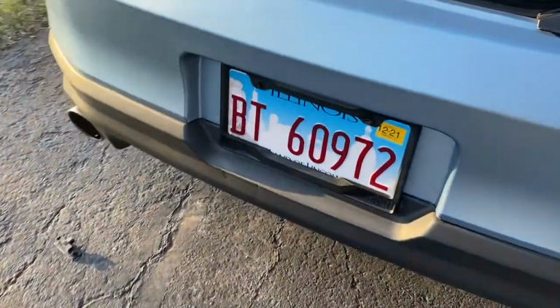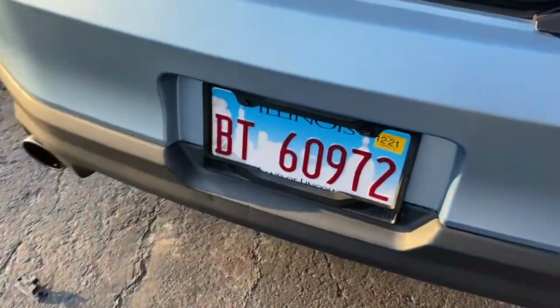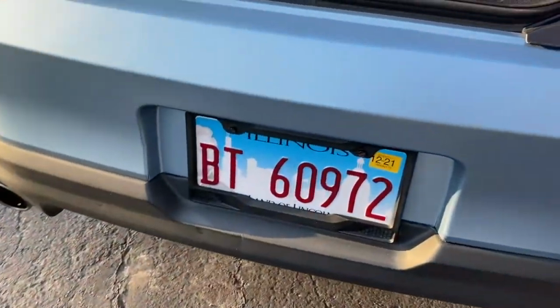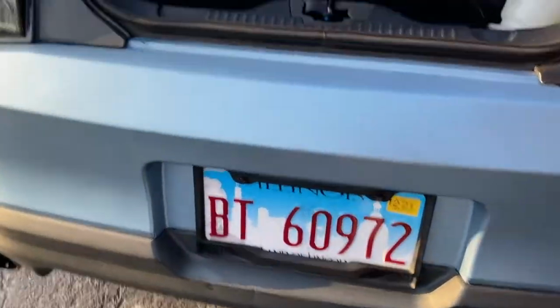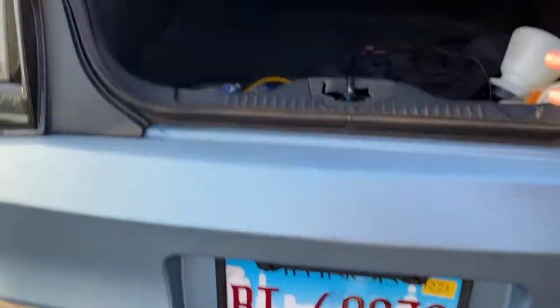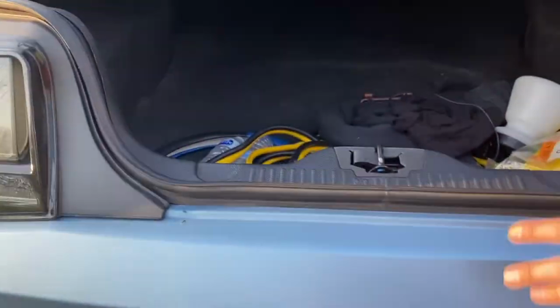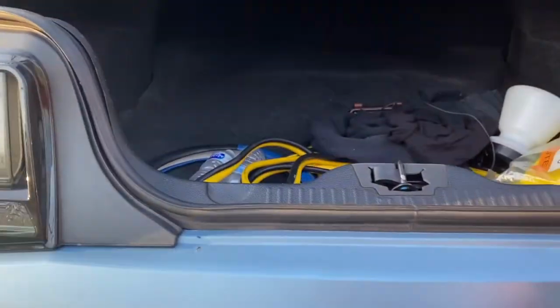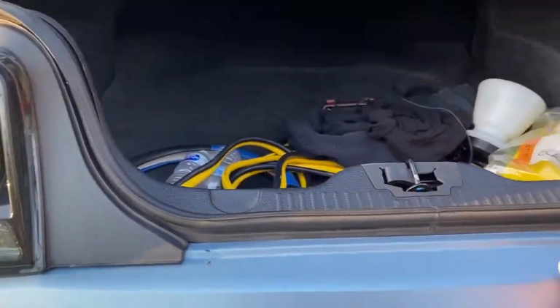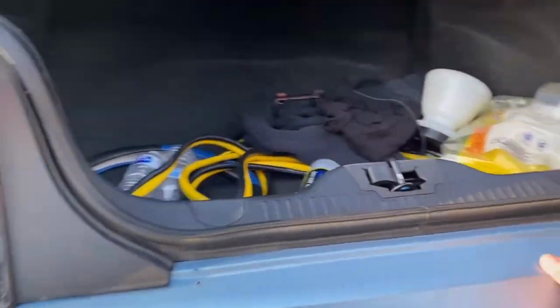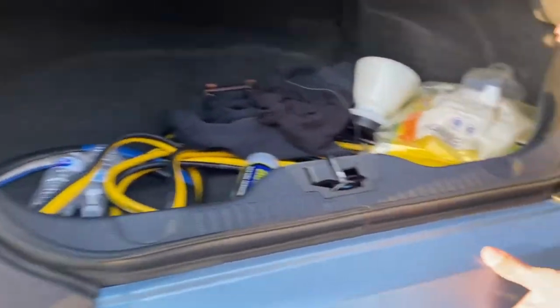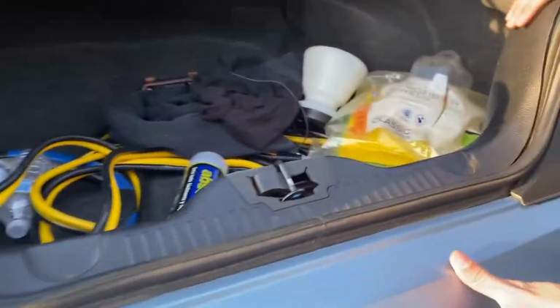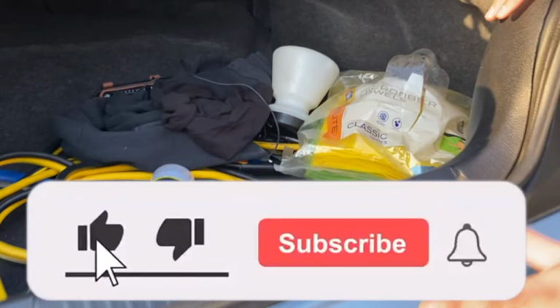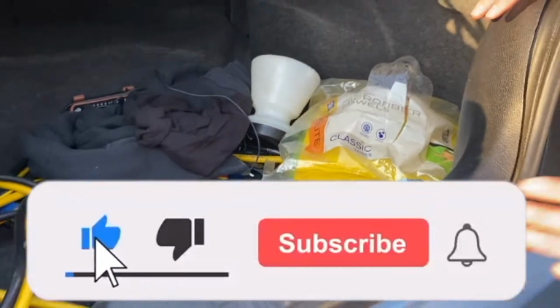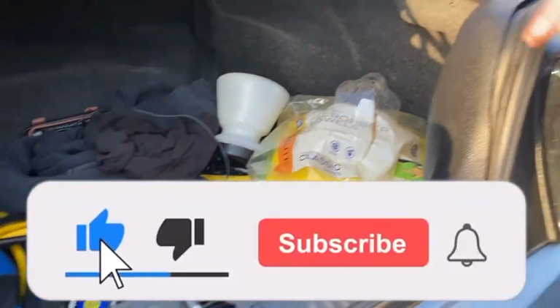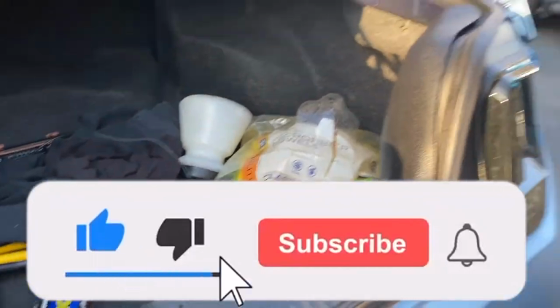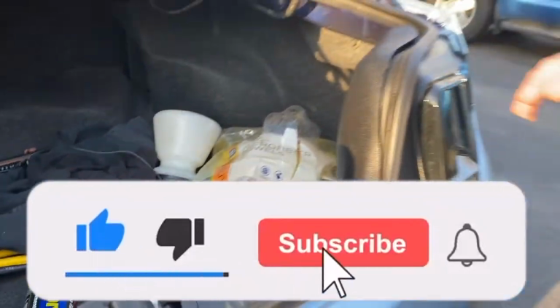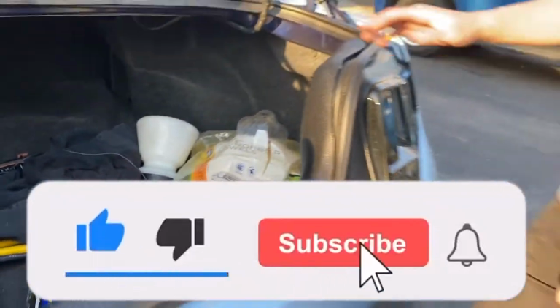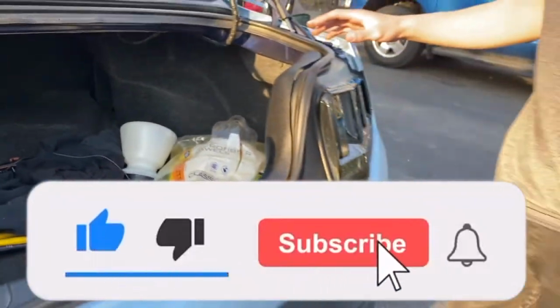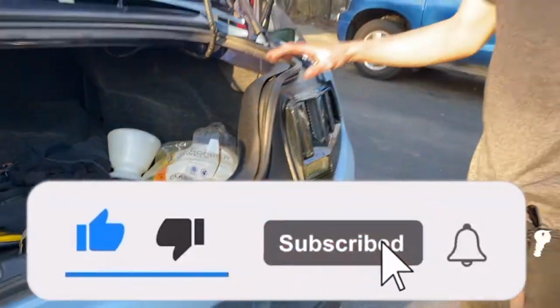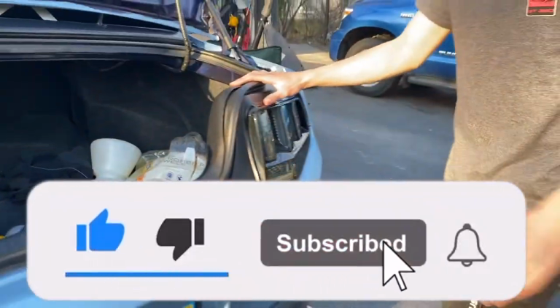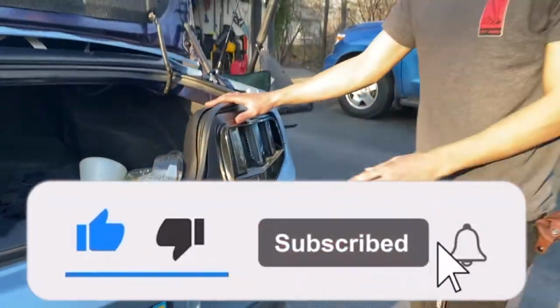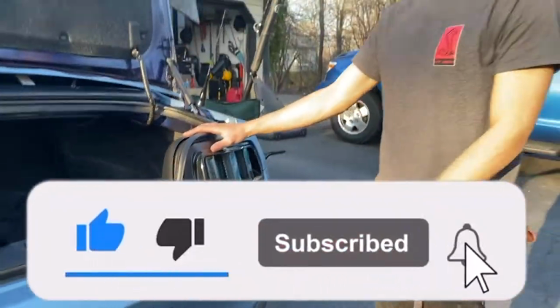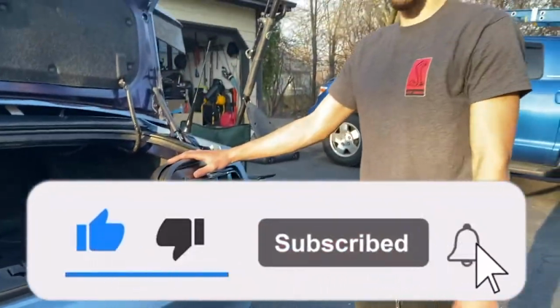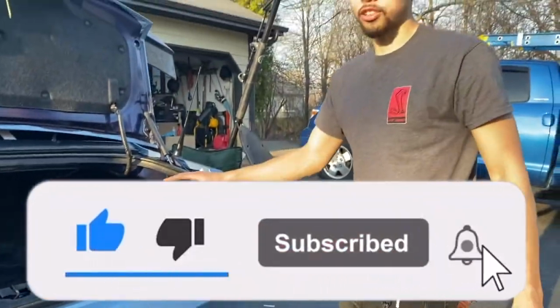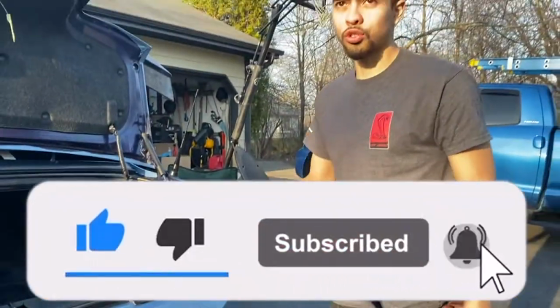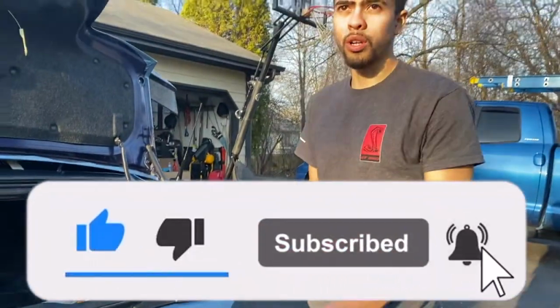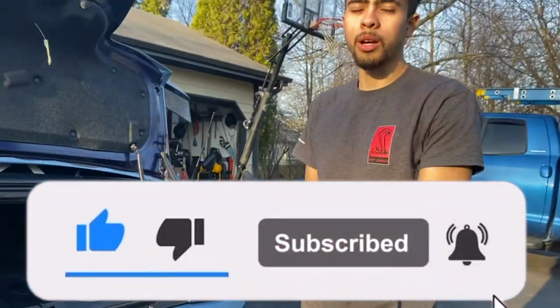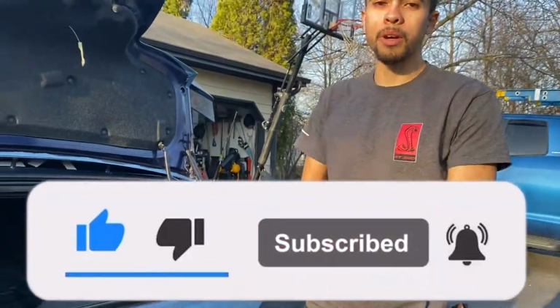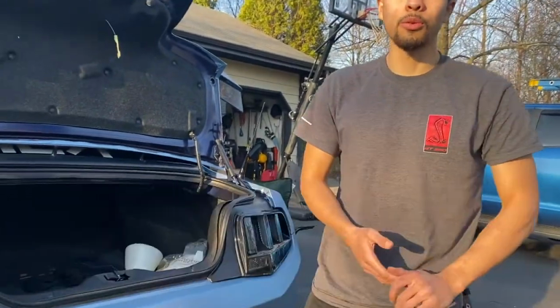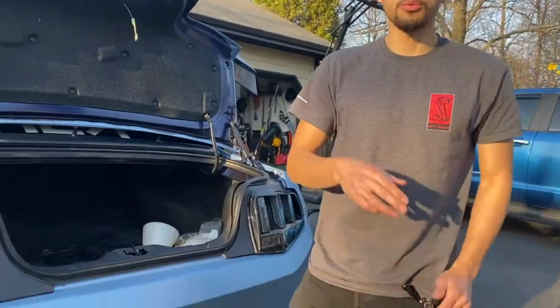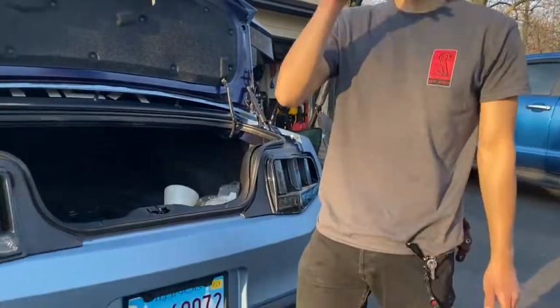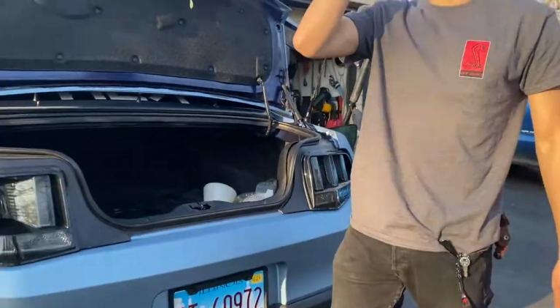Remember guys, if you're enjoying the content make sure you like and subscribe. It's Drew and I'm out — peace.